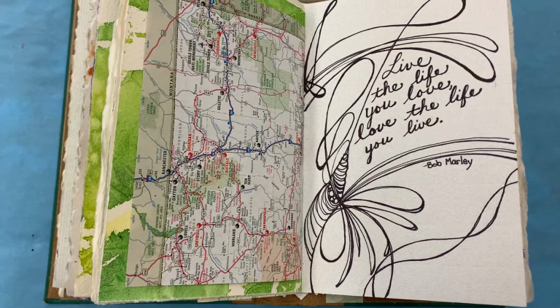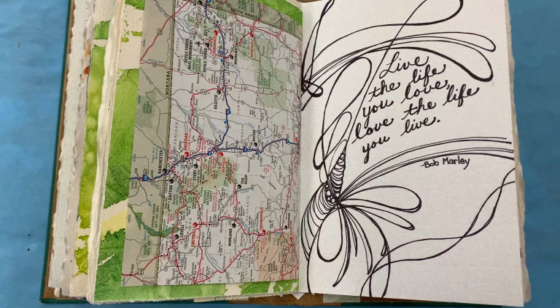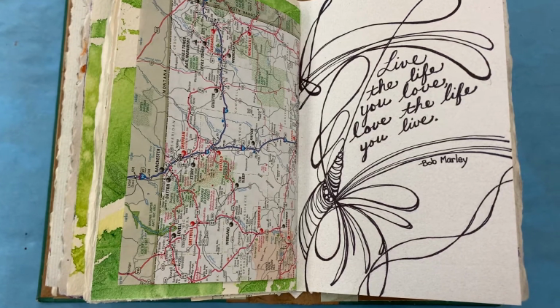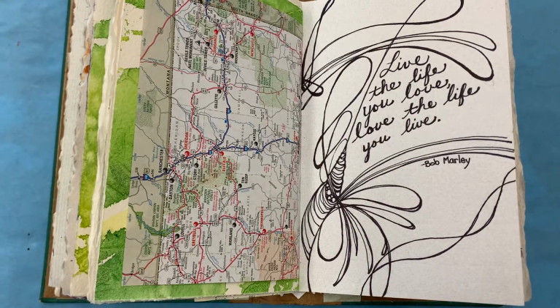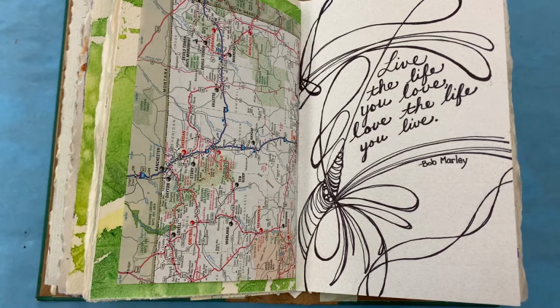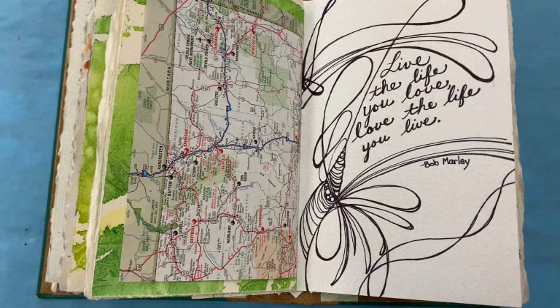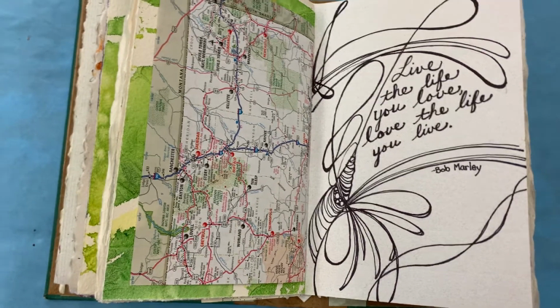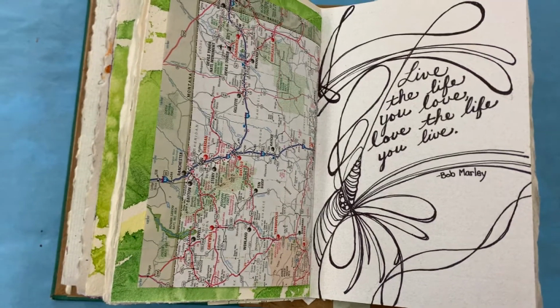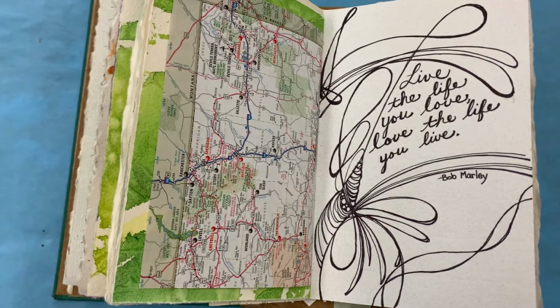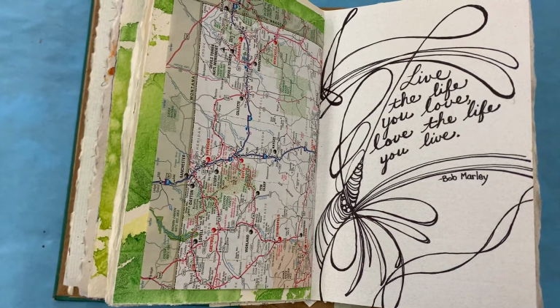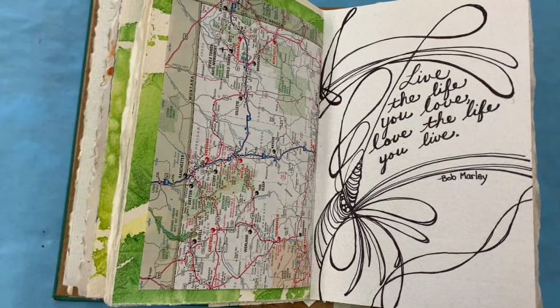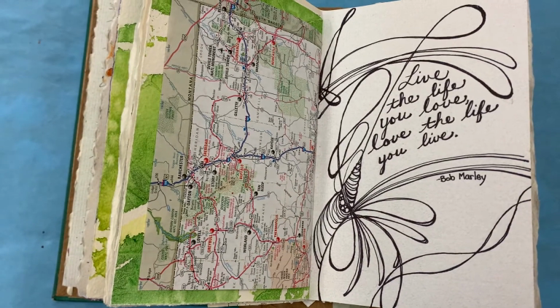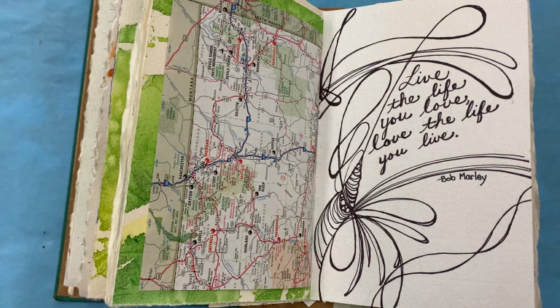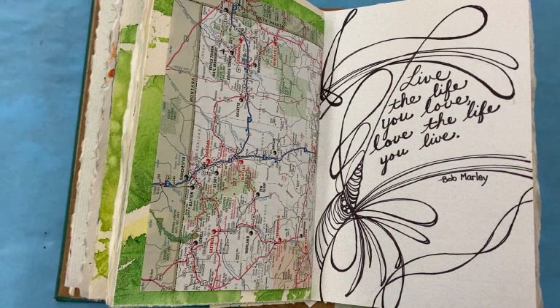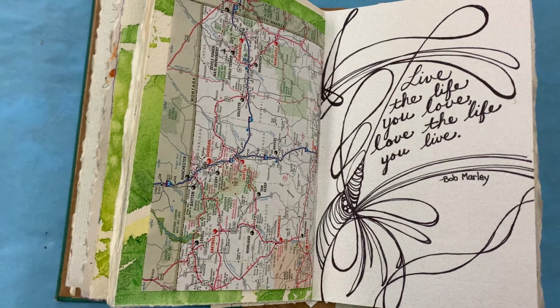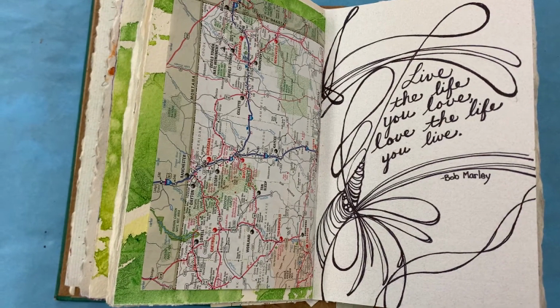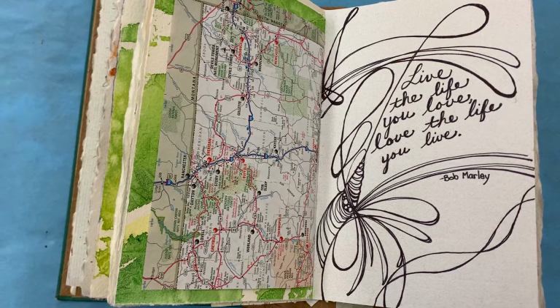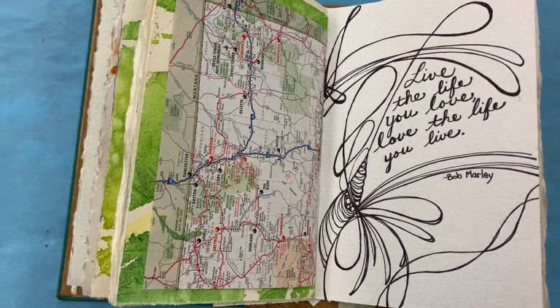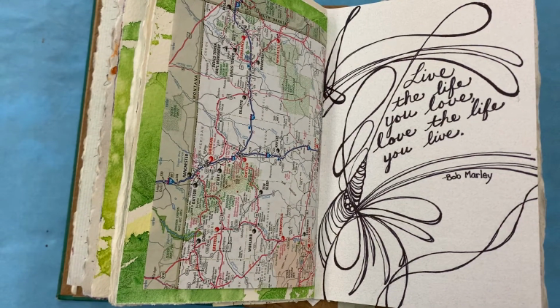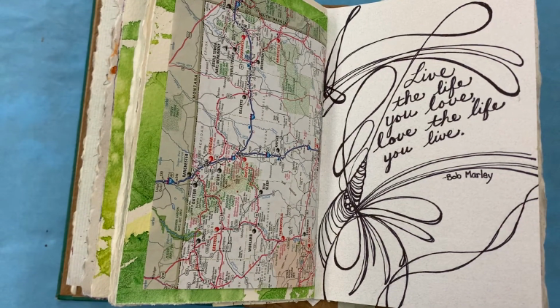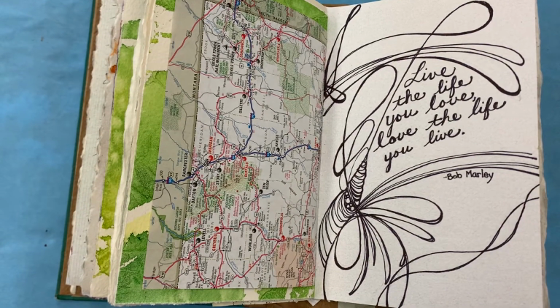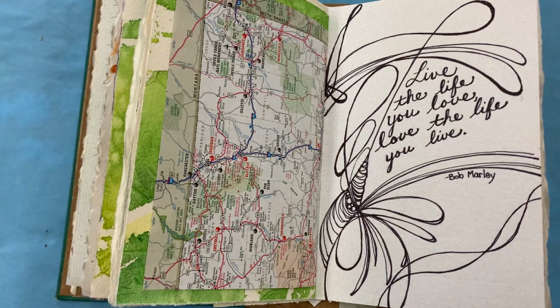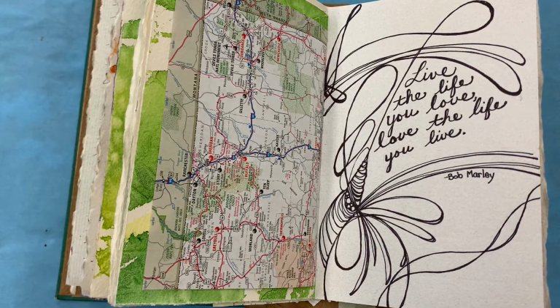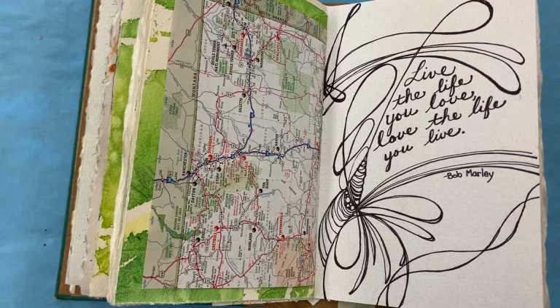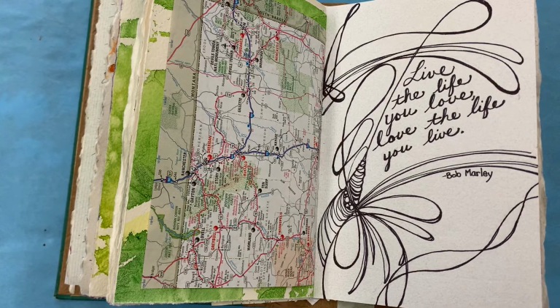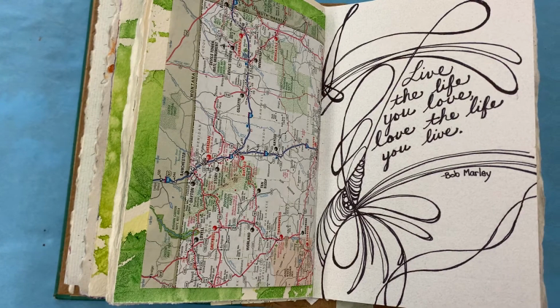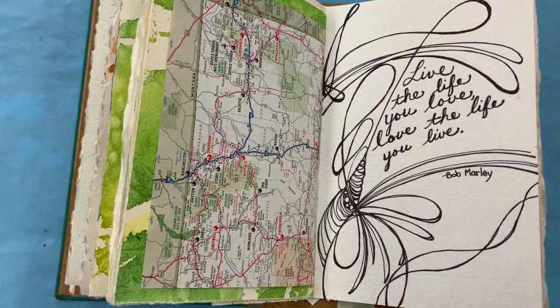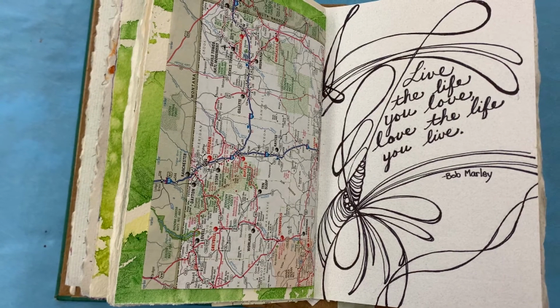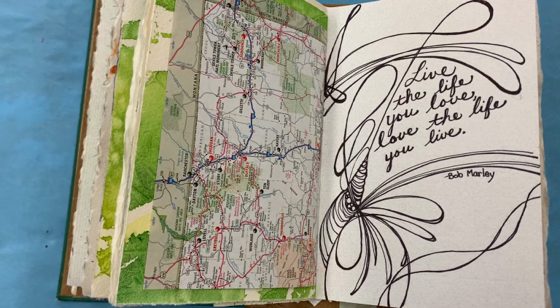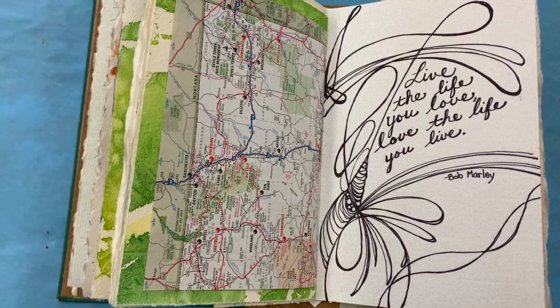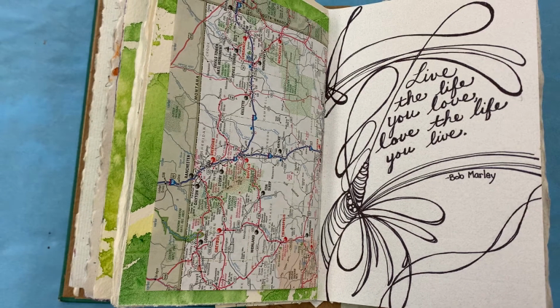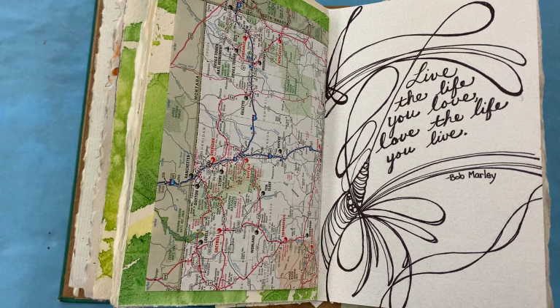And then: 'Some people feel the rain. Others just get wet.'